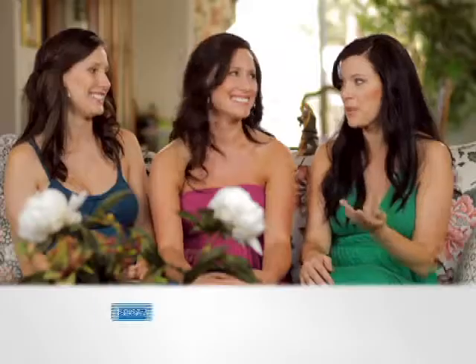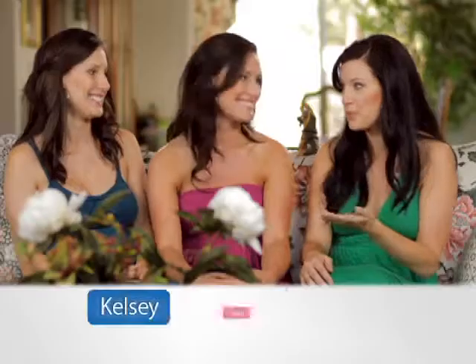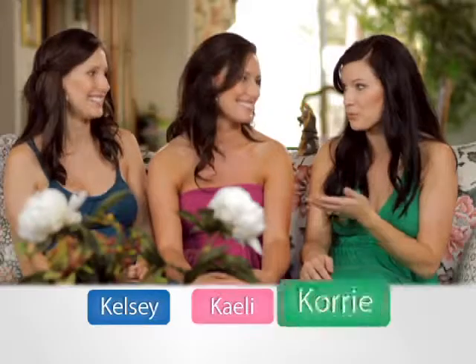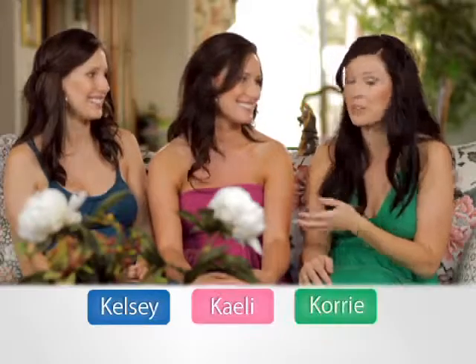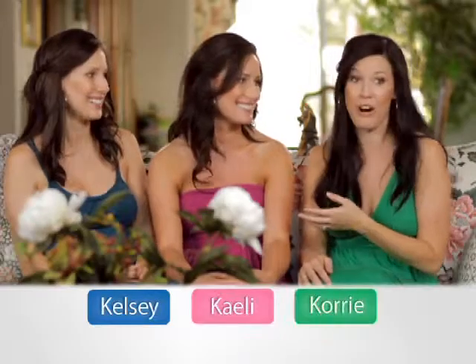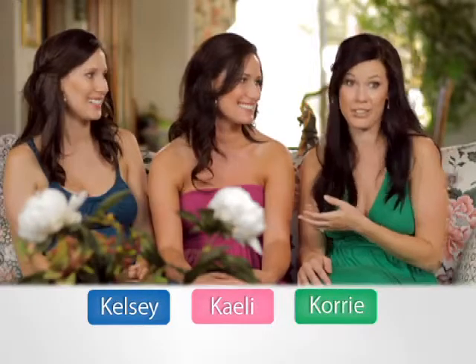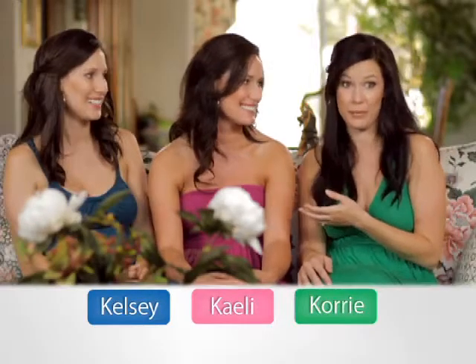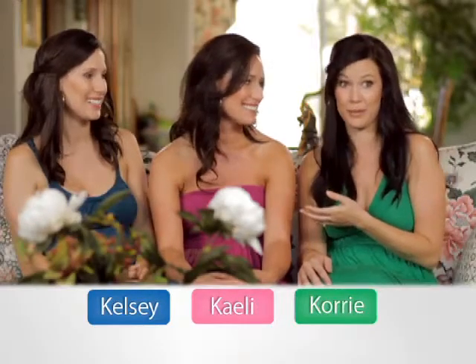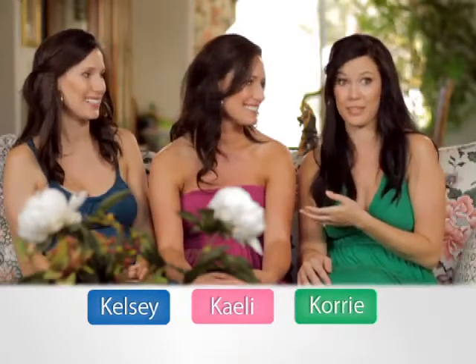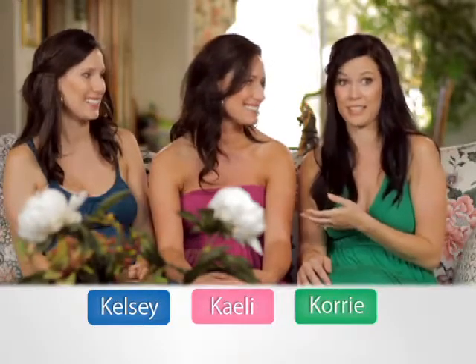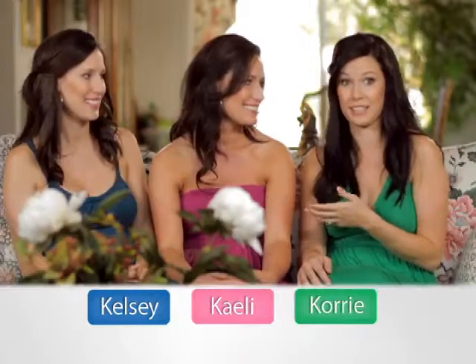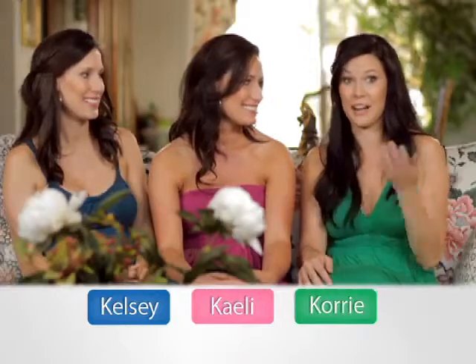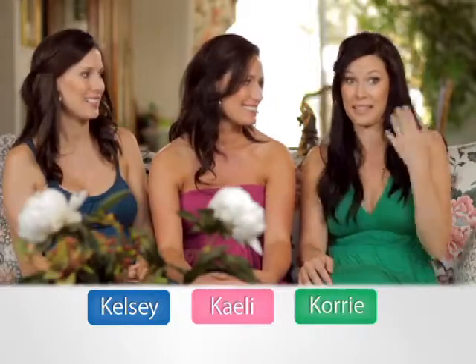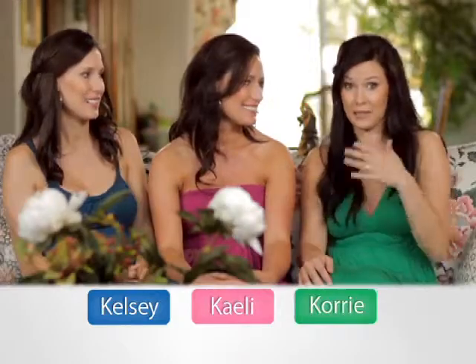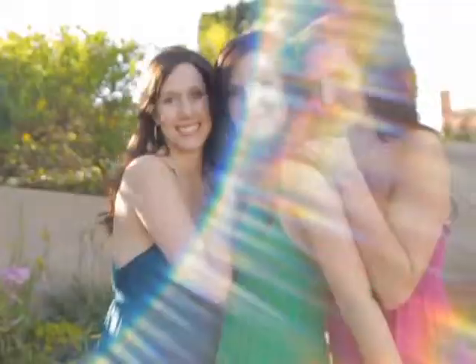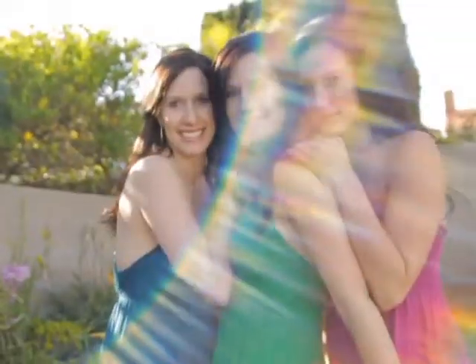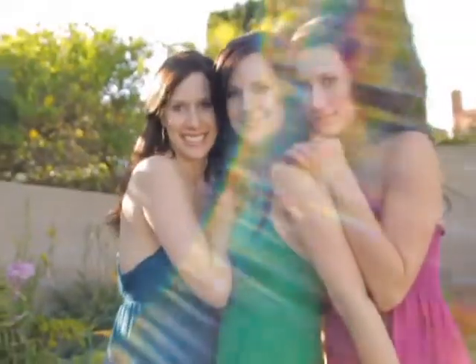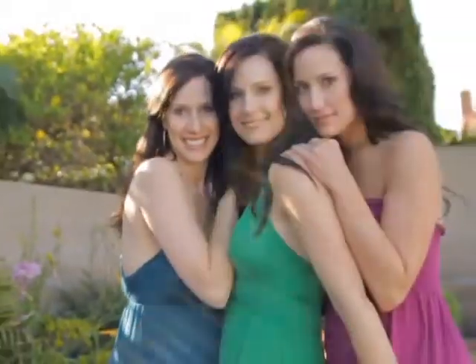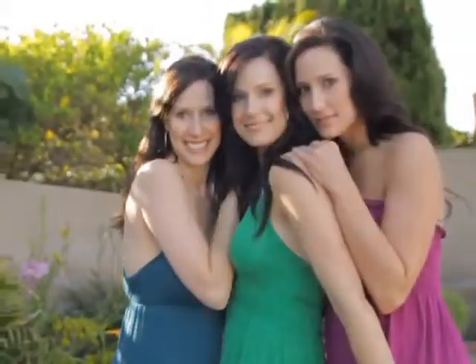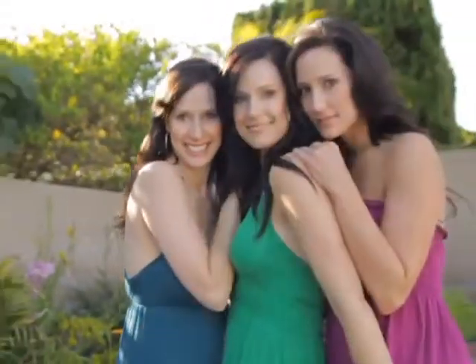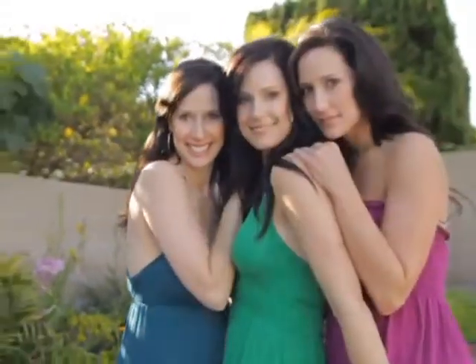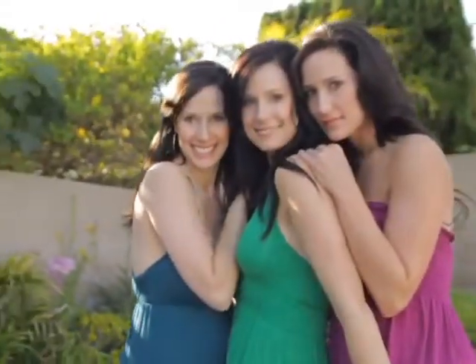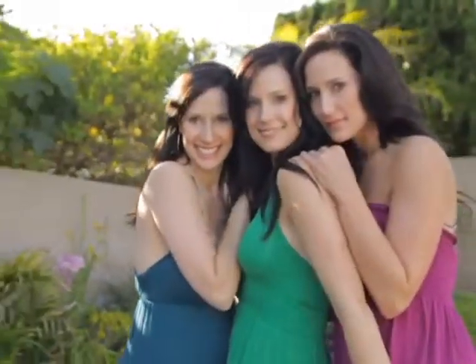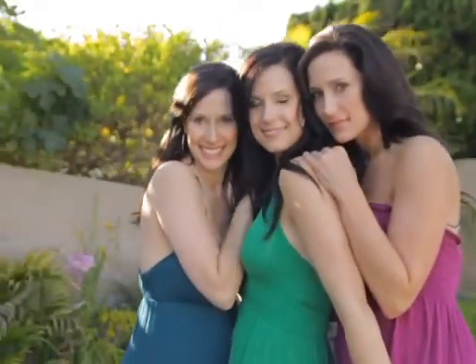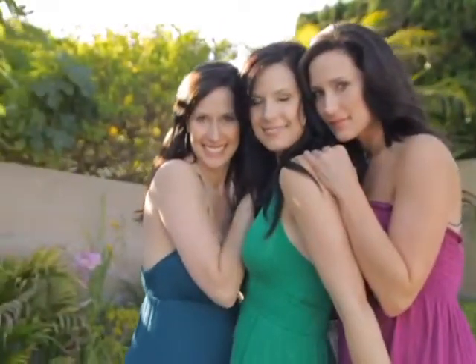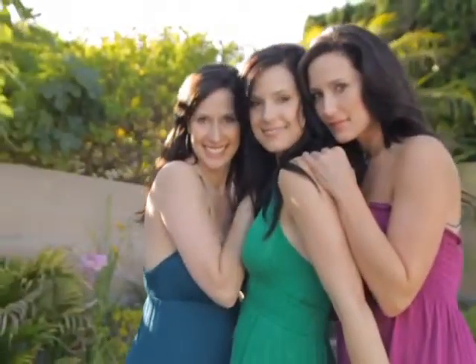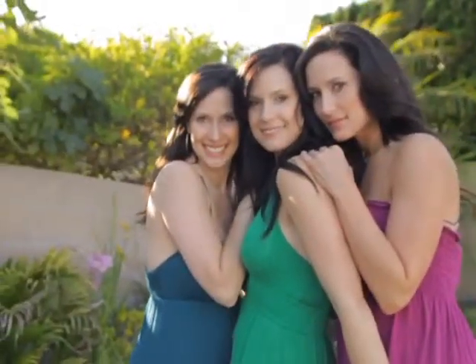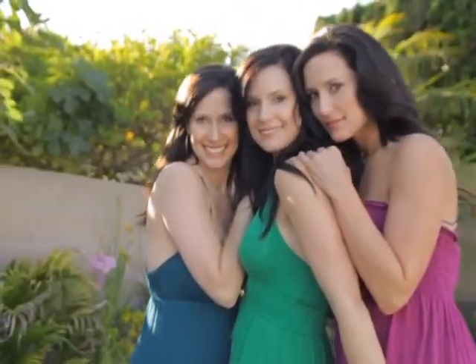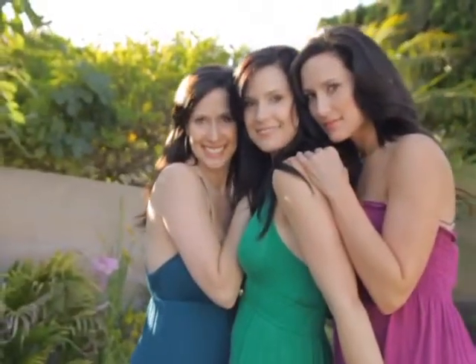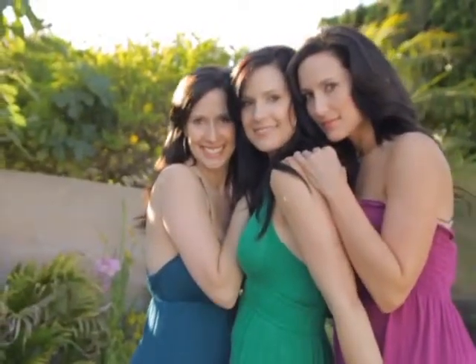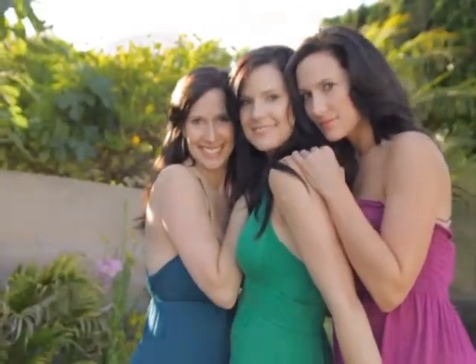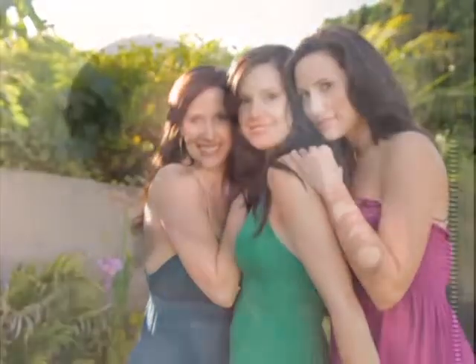We've used really harsh chemicals on our skin to try and get those smooth results and the pores and everything. This — nothing's been like this.